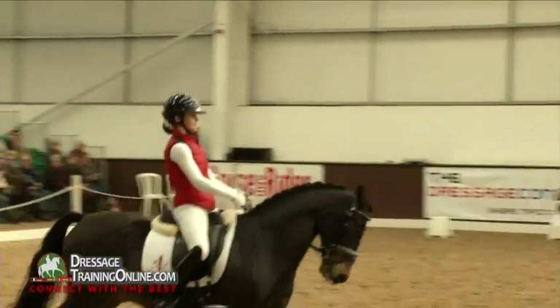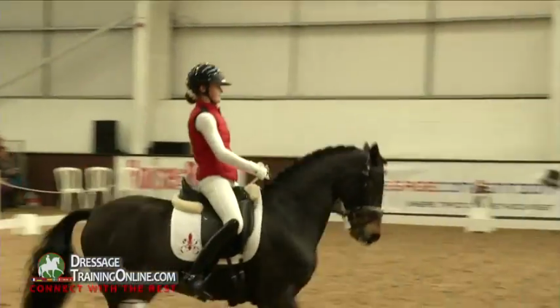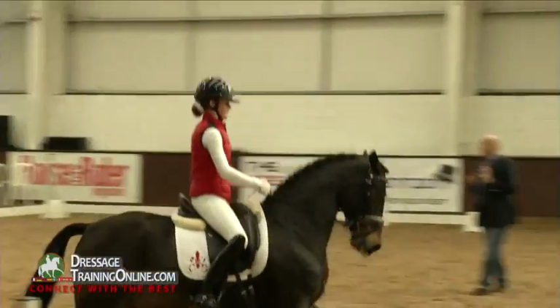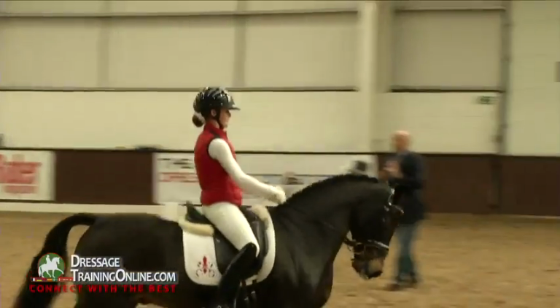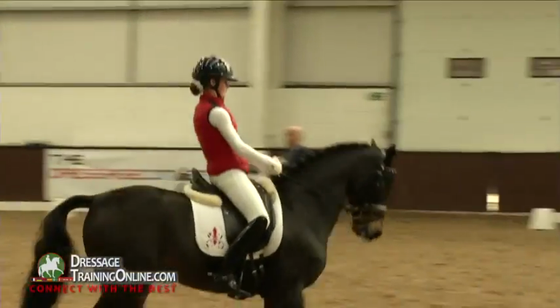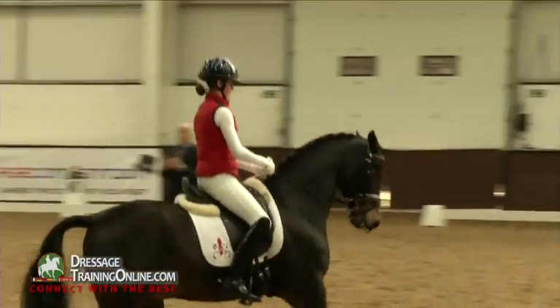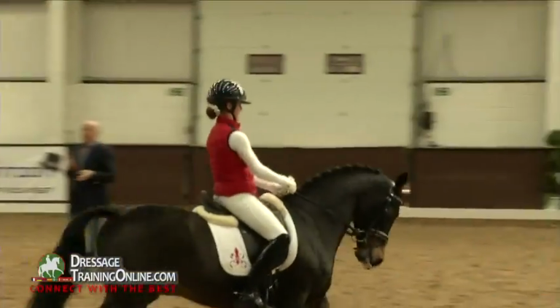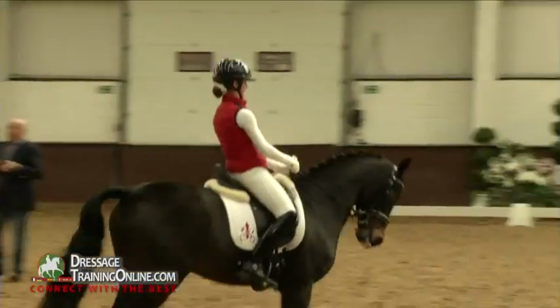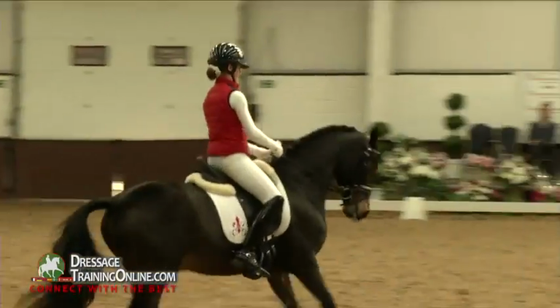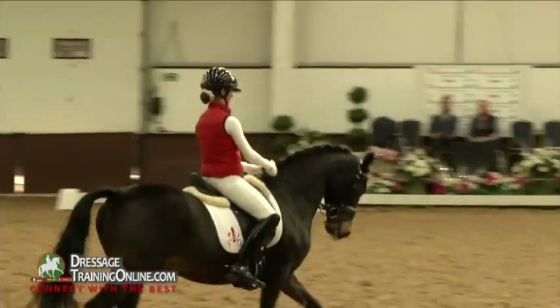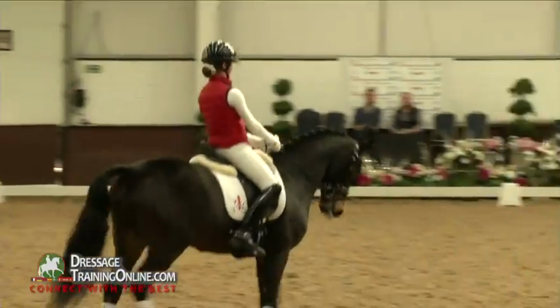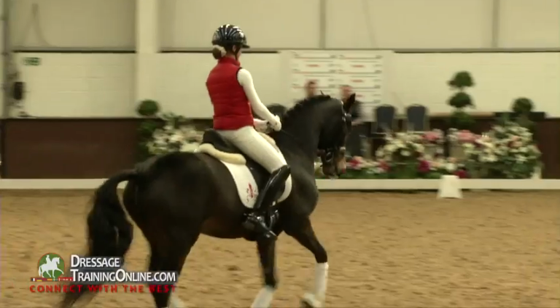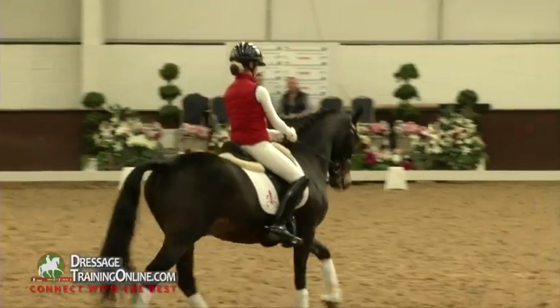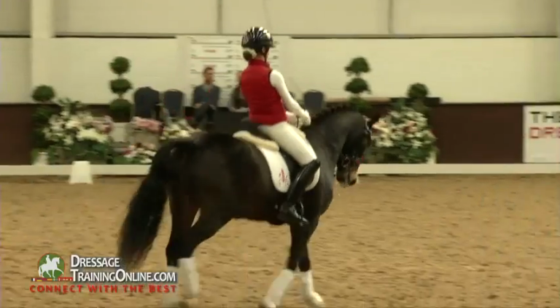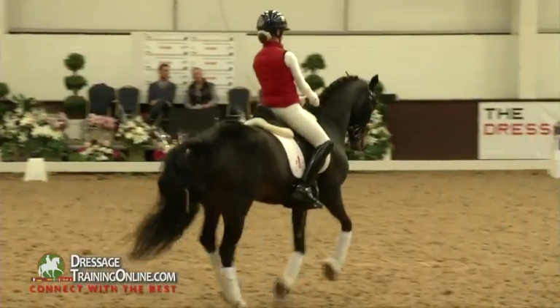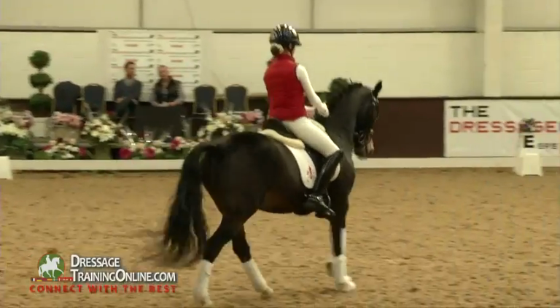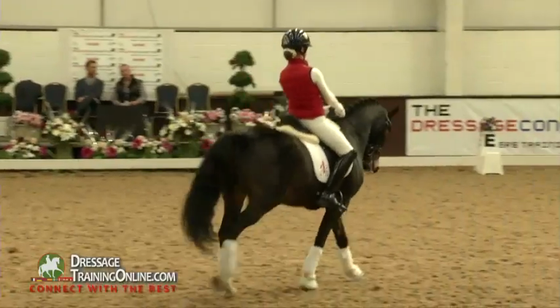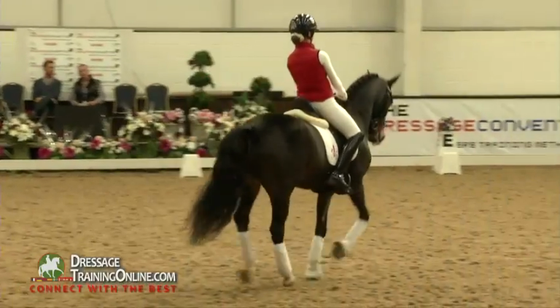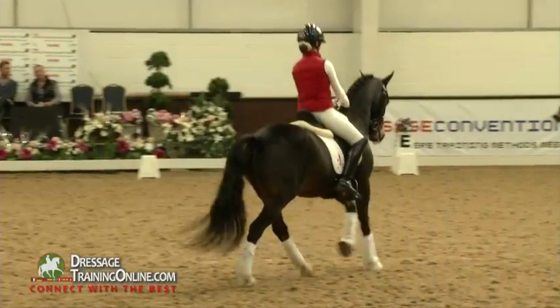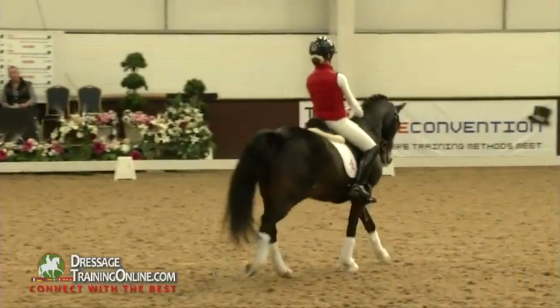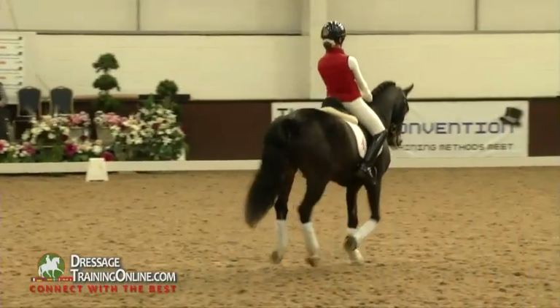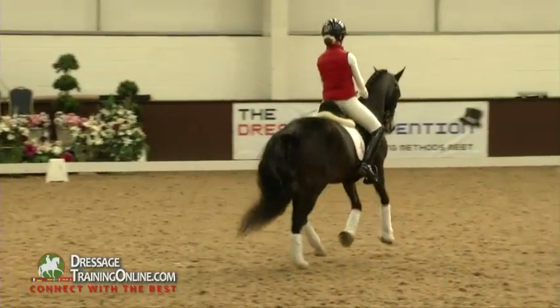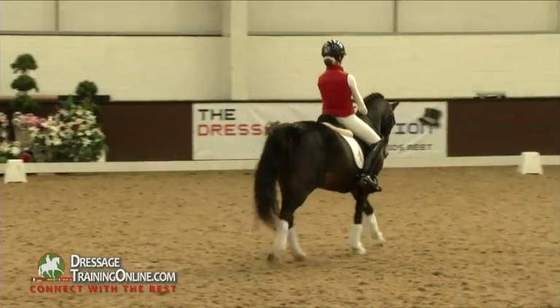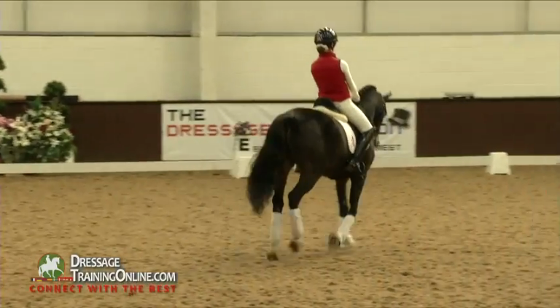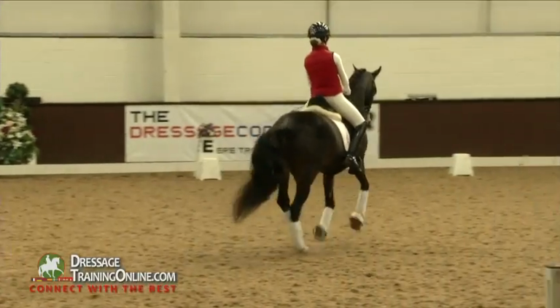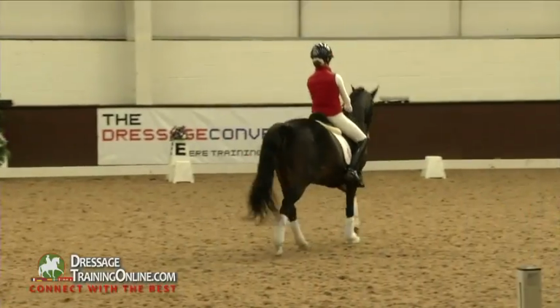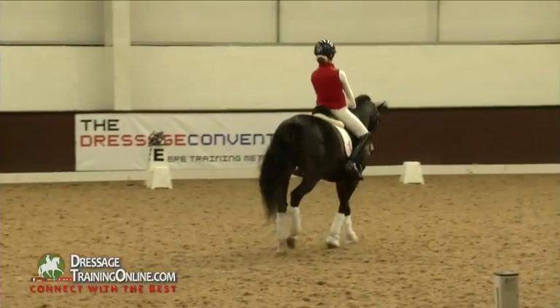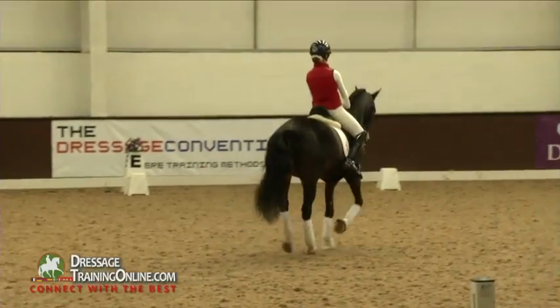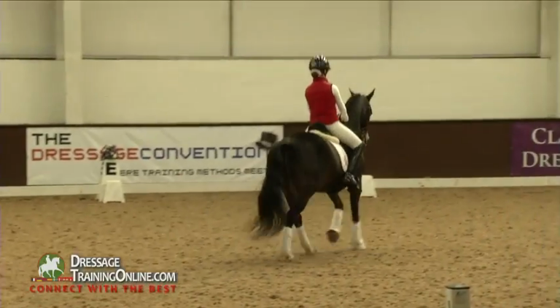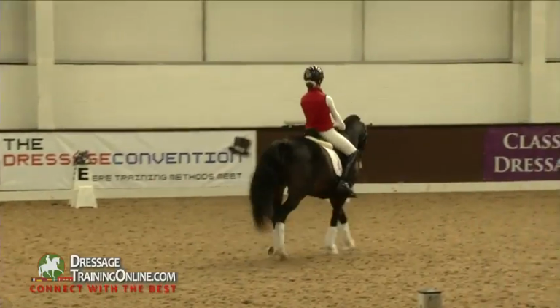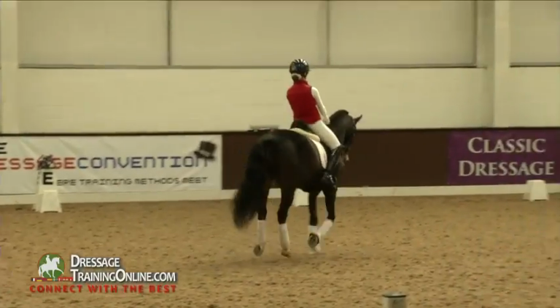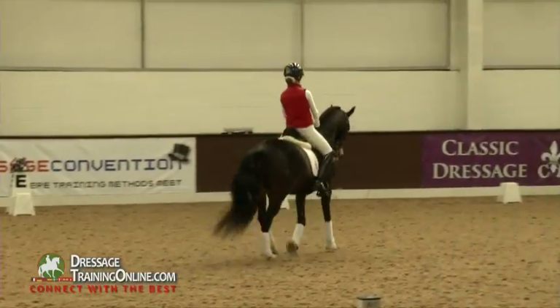It could be a little bit on and back, you know, forward a bit just to get the spring and get him in front of the leg. Good.